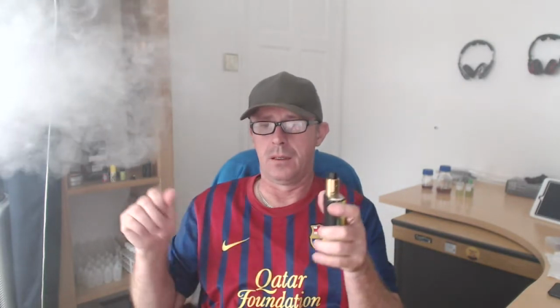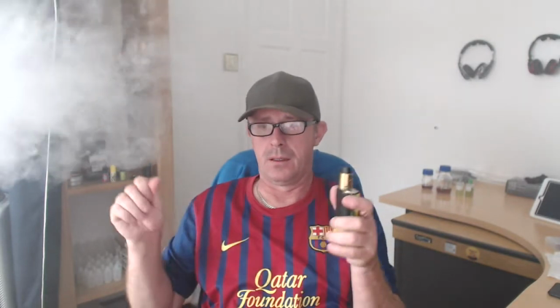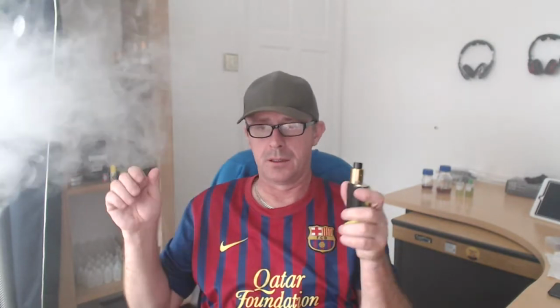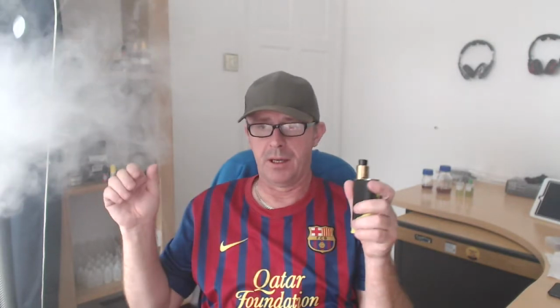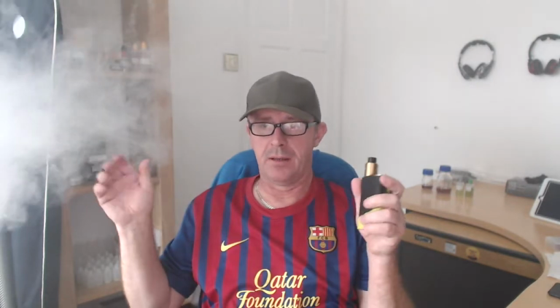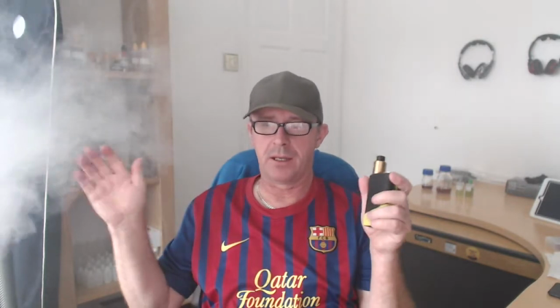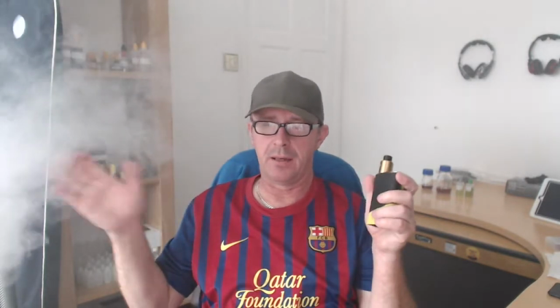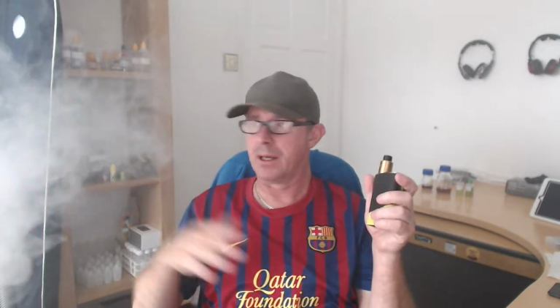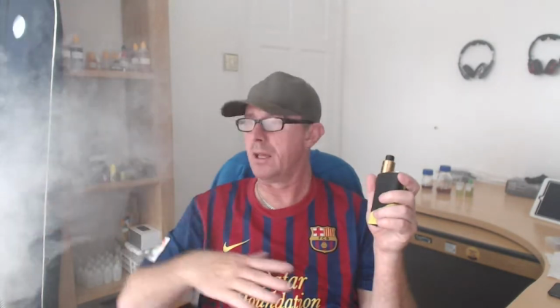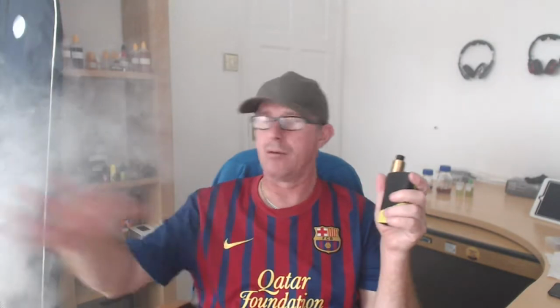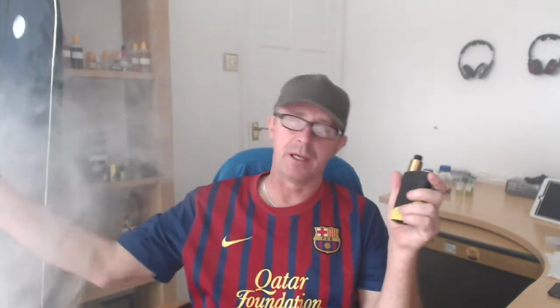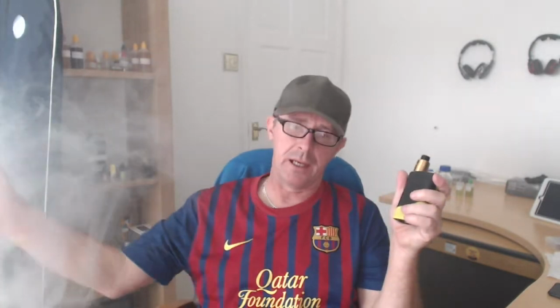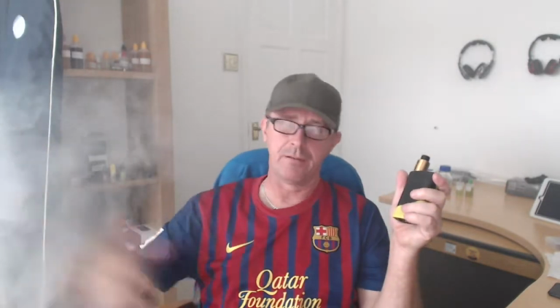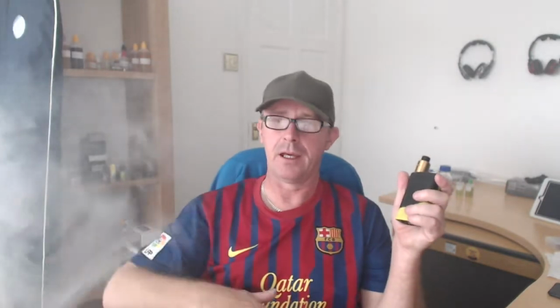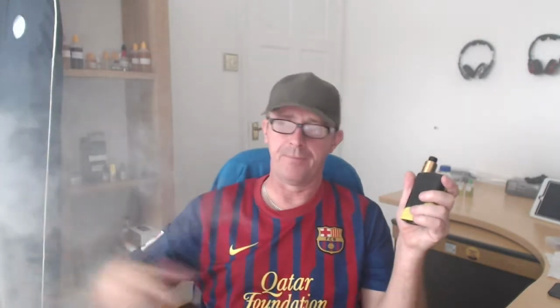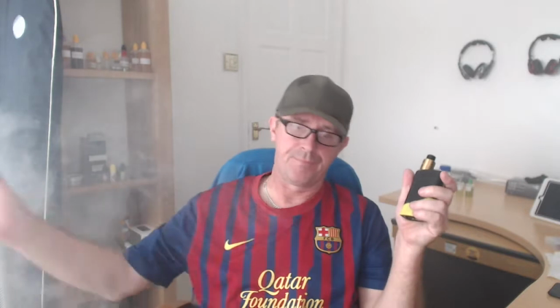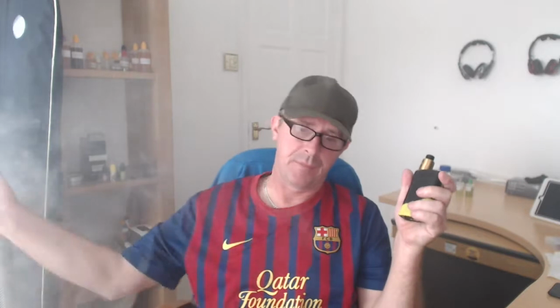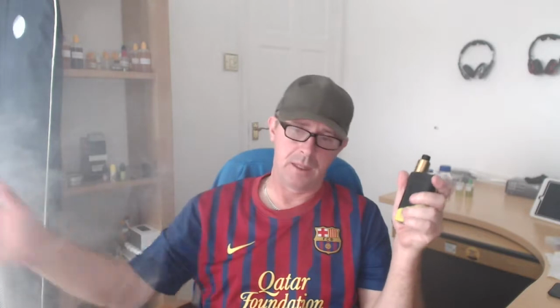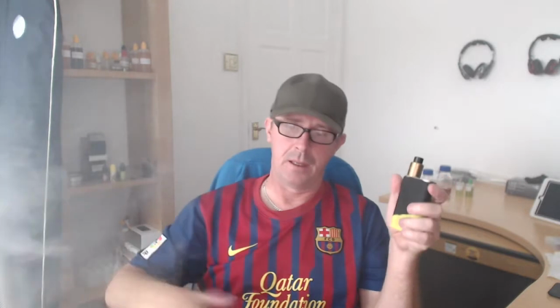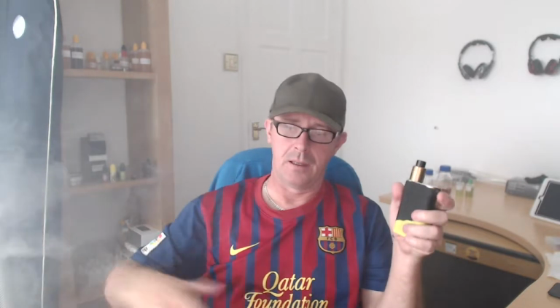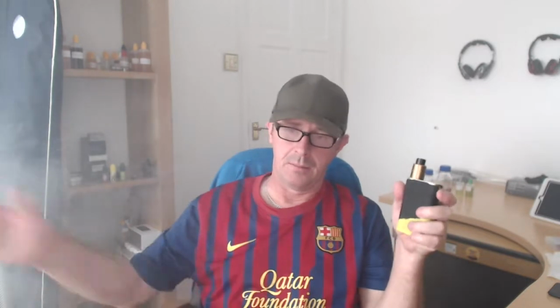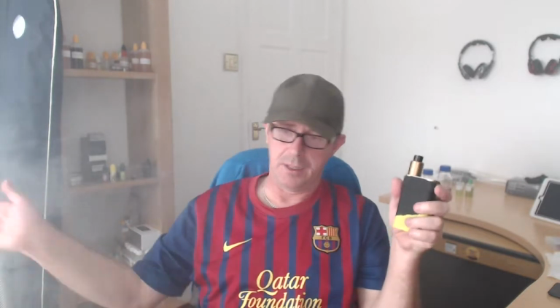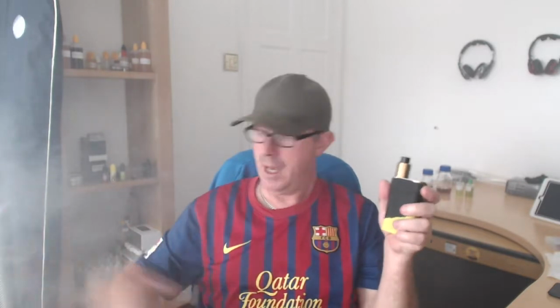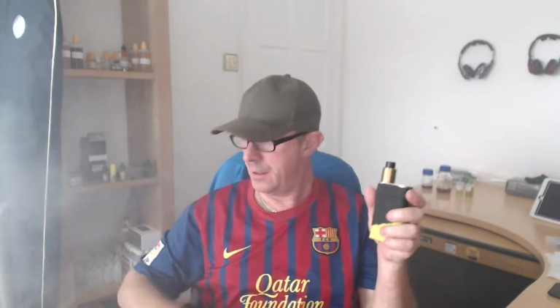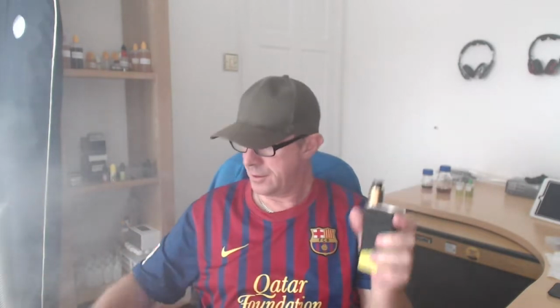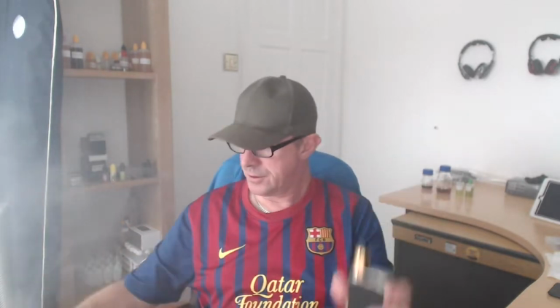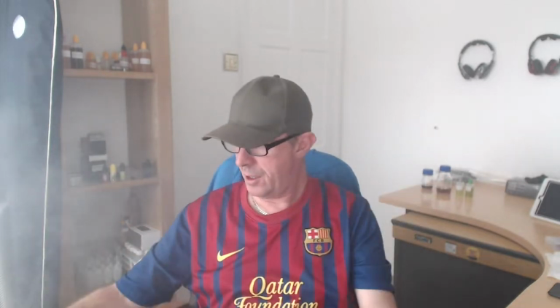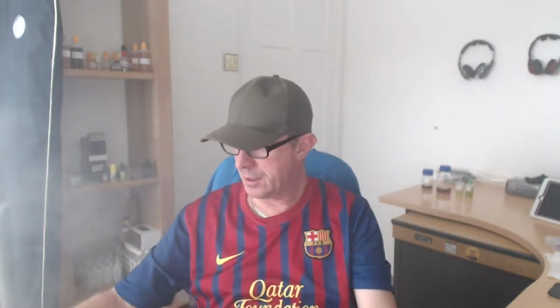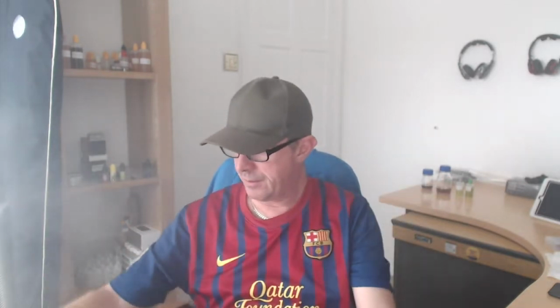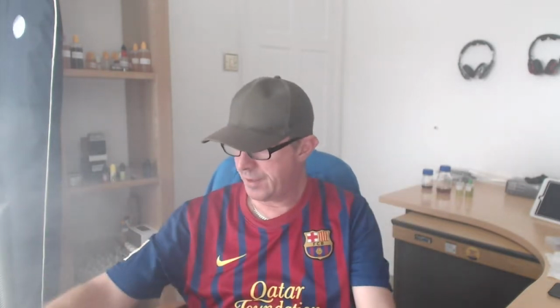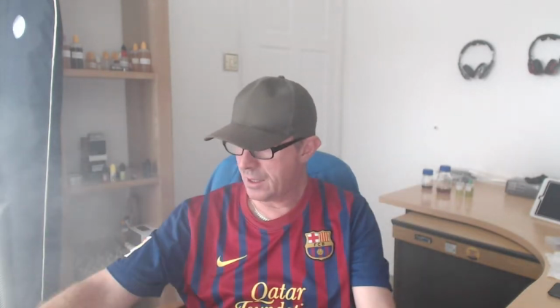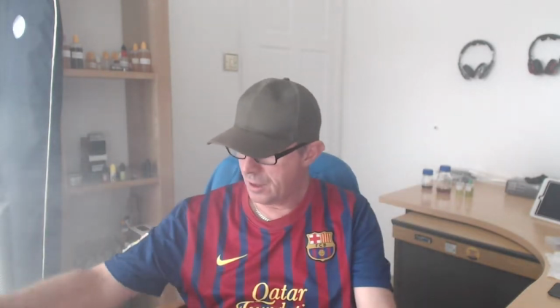It's getting a bit cloudy in here, isn't it? But yeah, I just thought I'd give that a go.